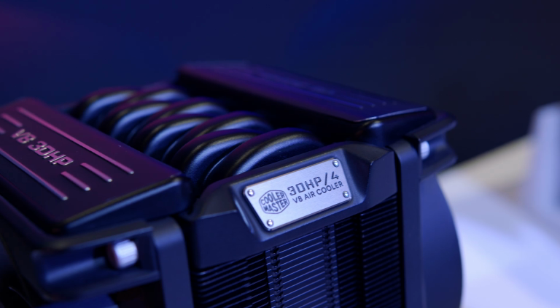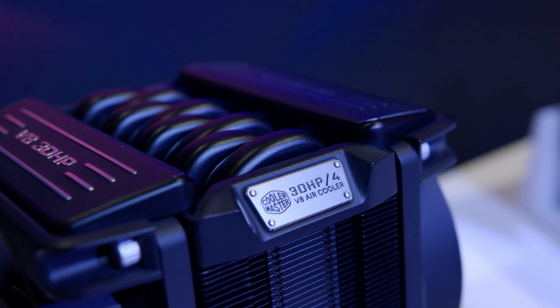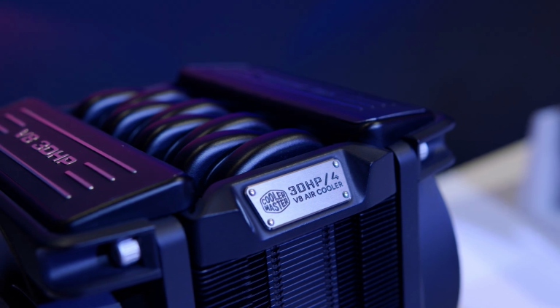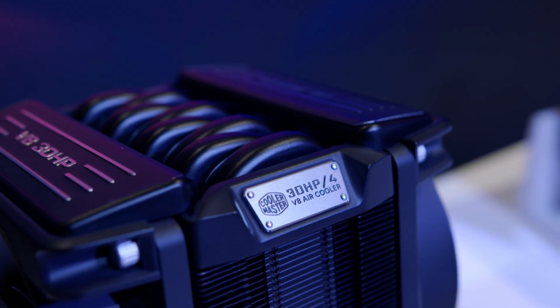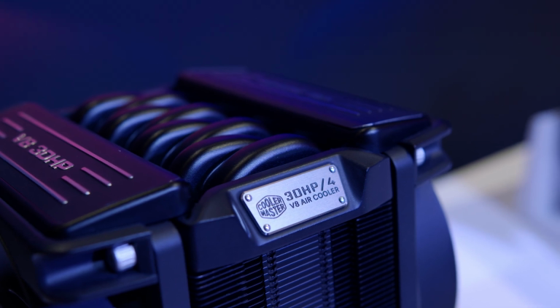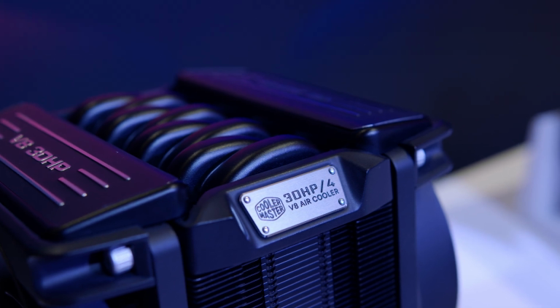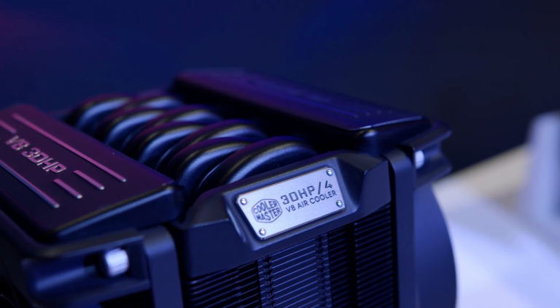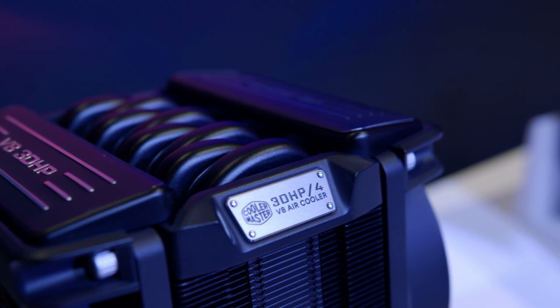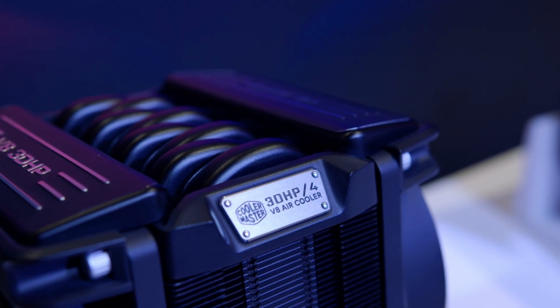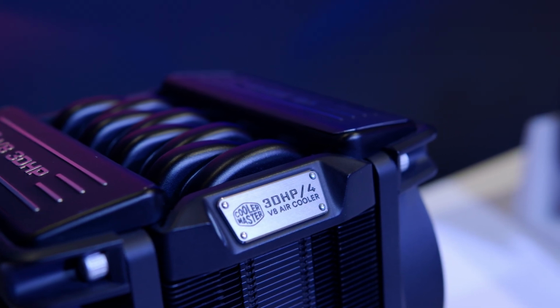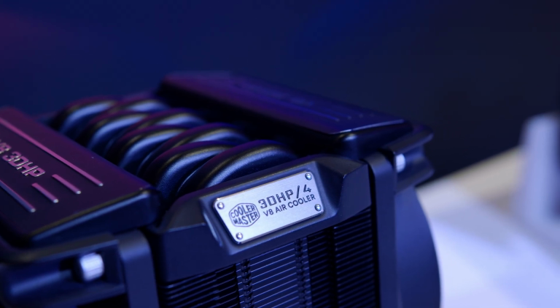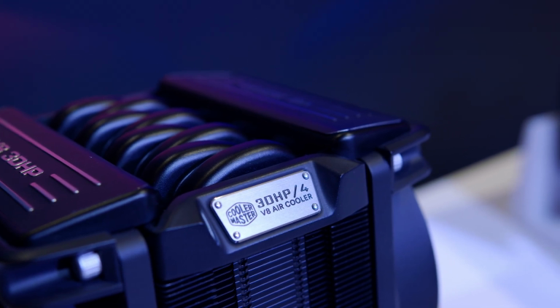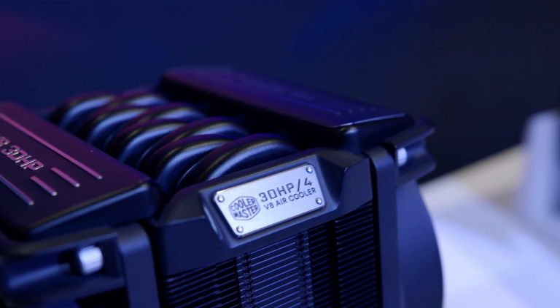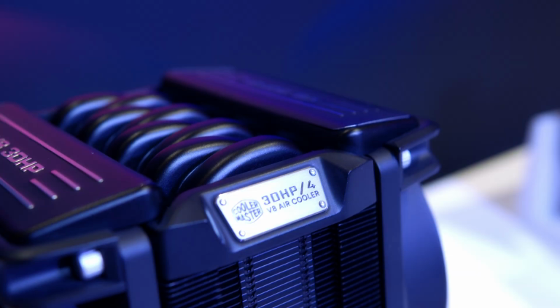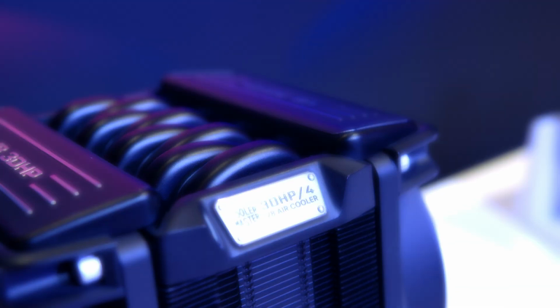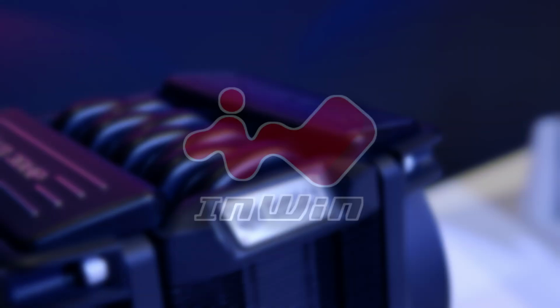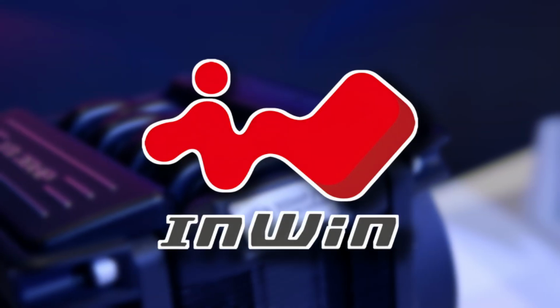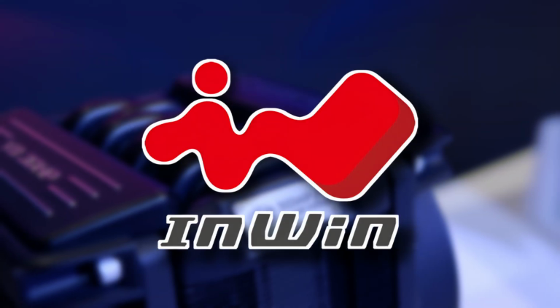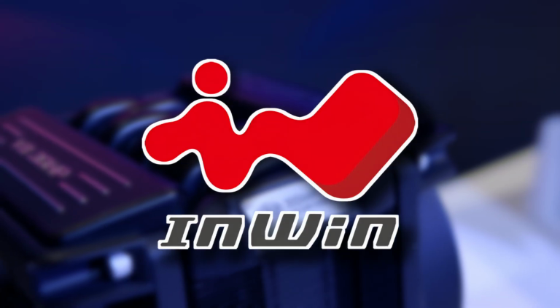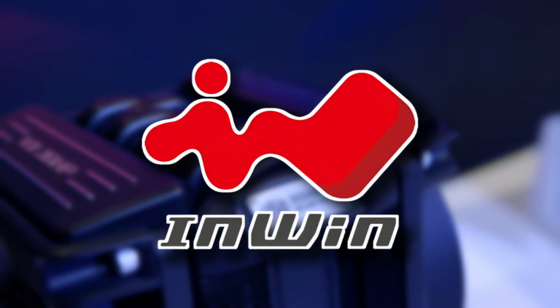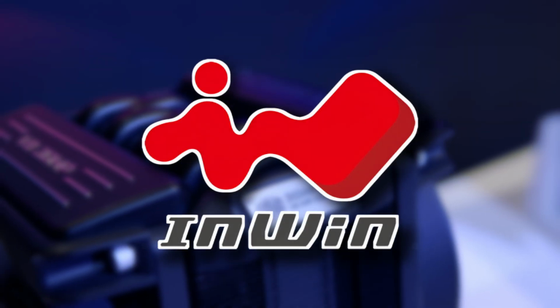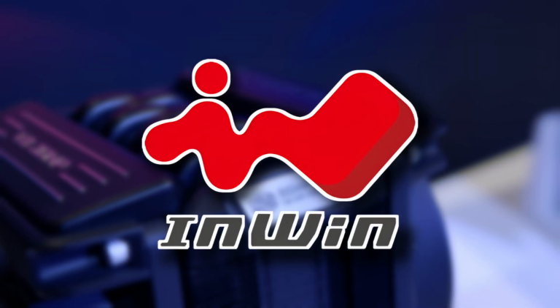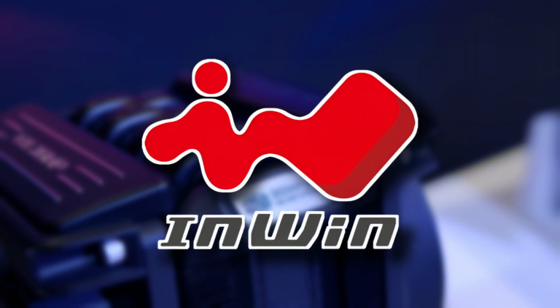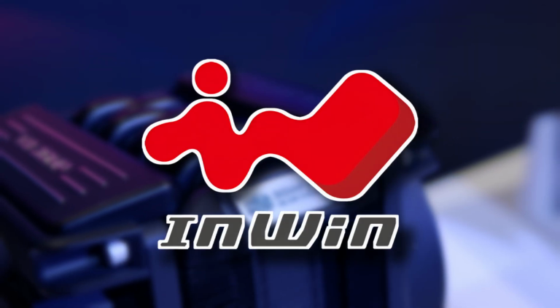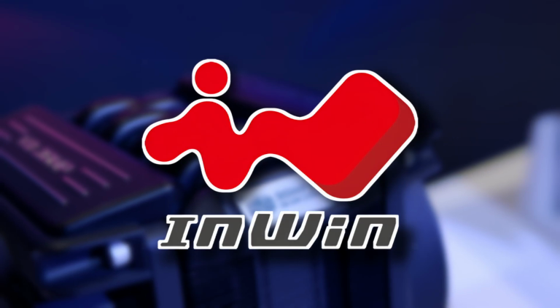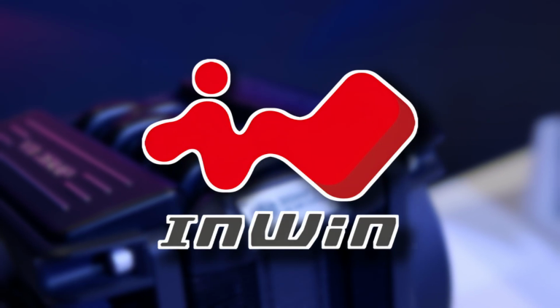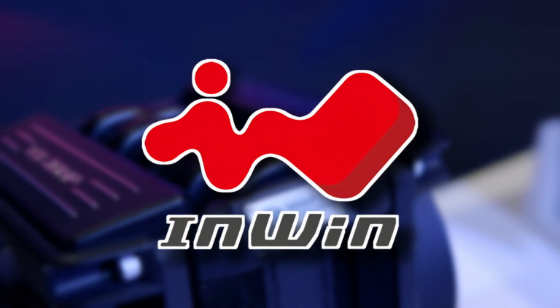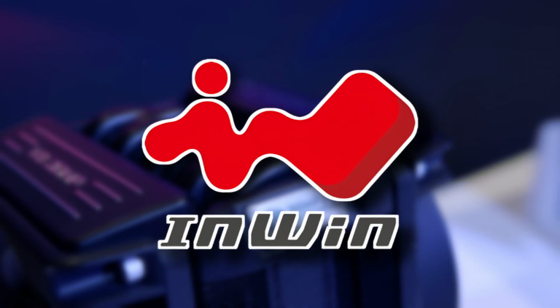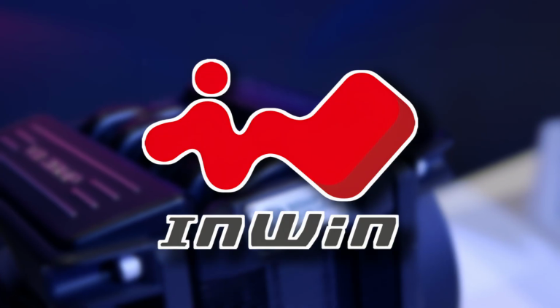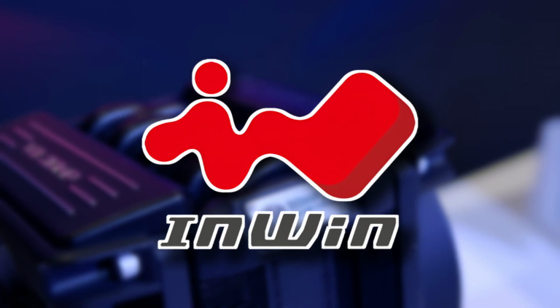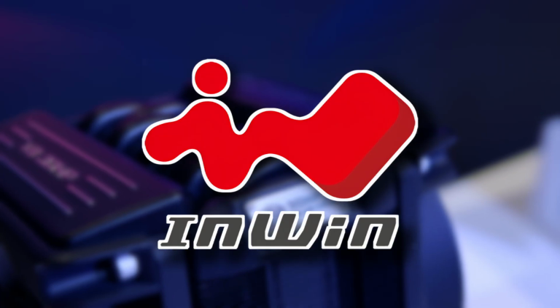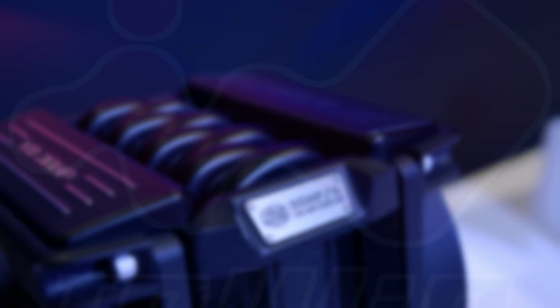Our coverage of Computex 2025 is brought to you by InWin. If you skip past the sponsor segment, it will make me cry.